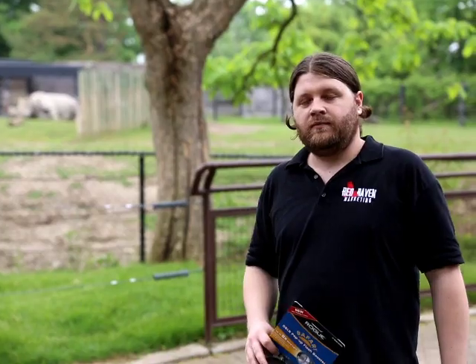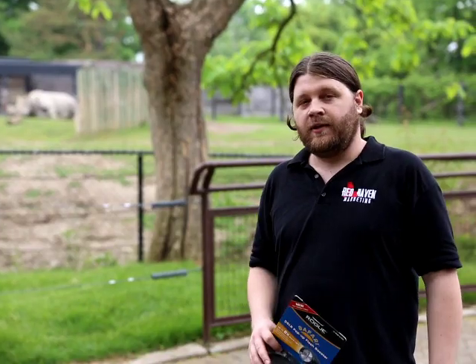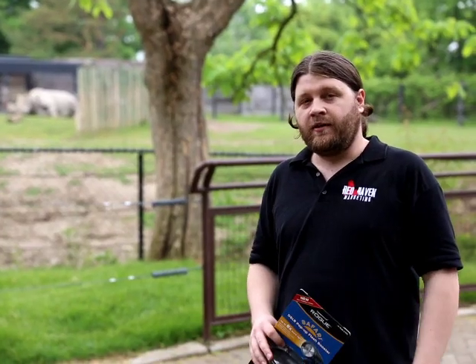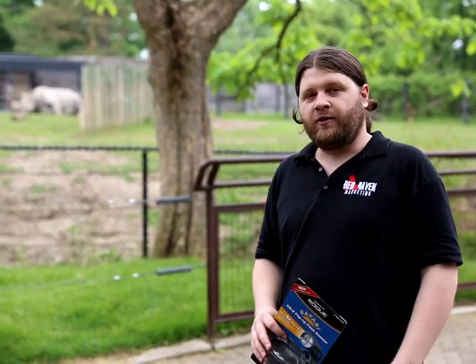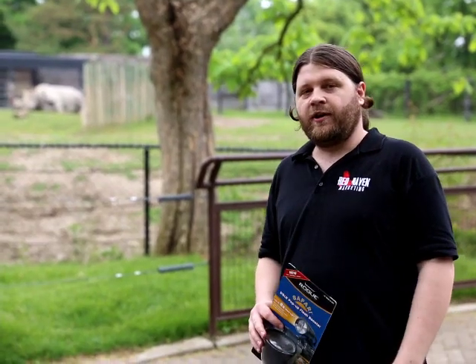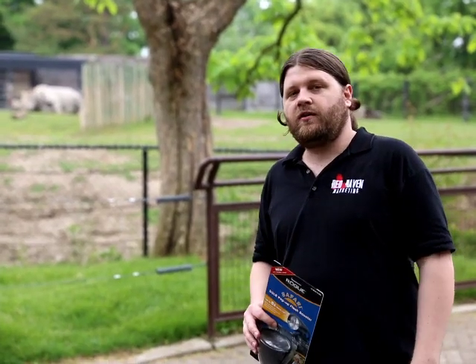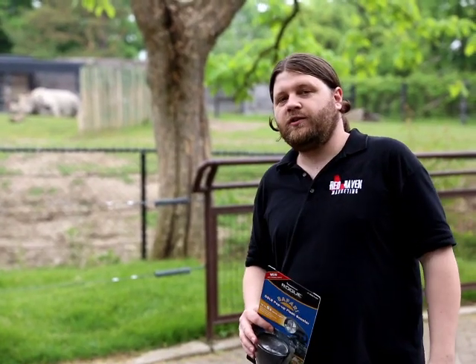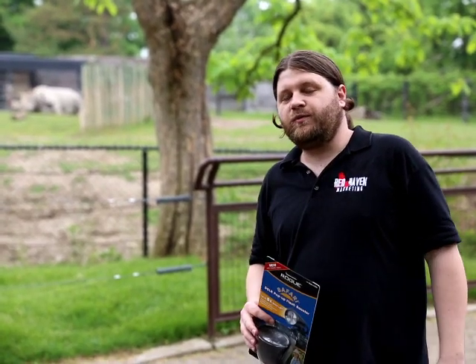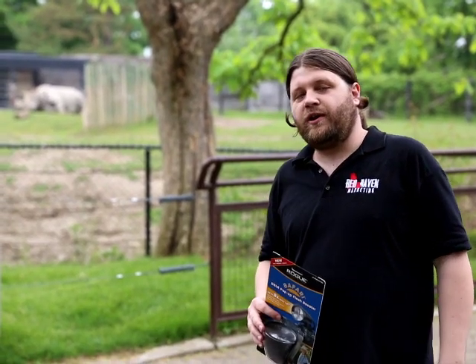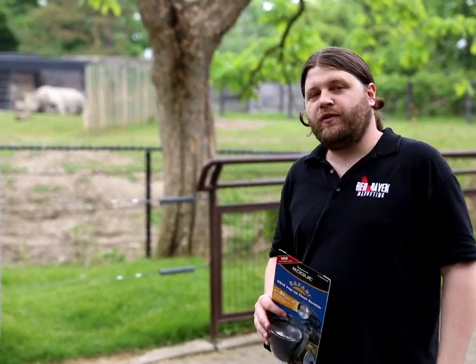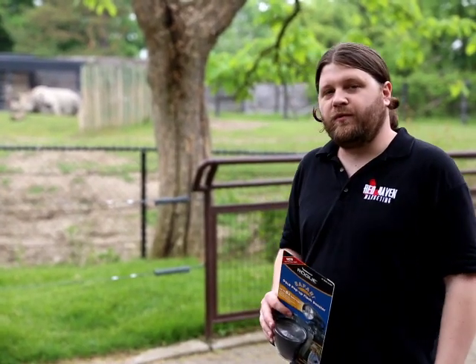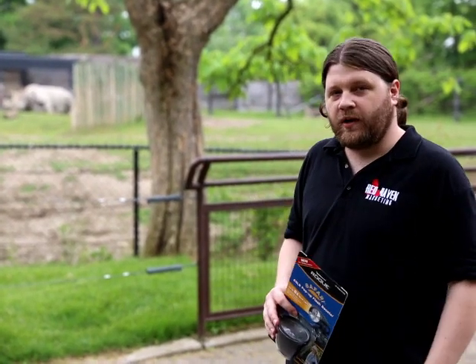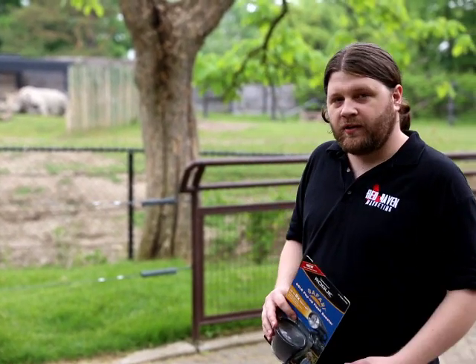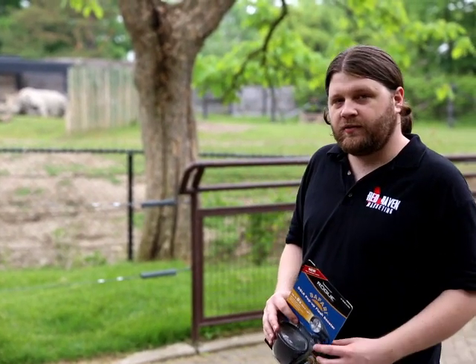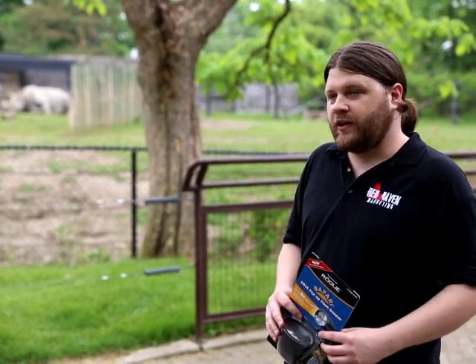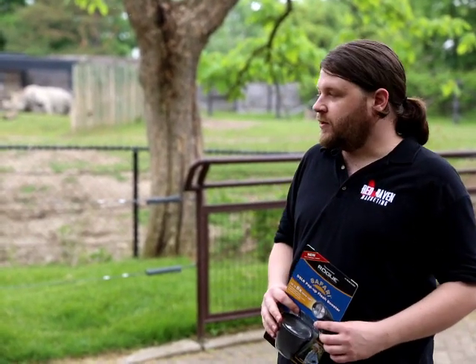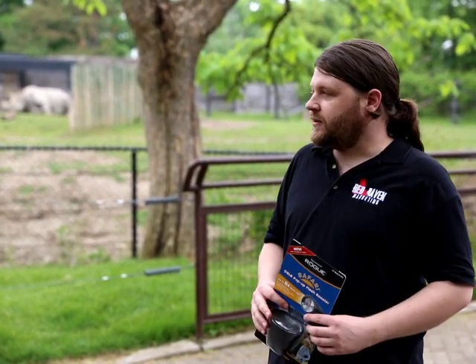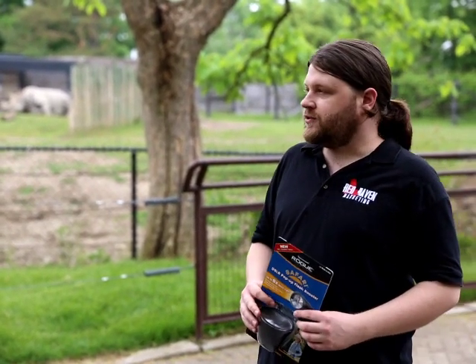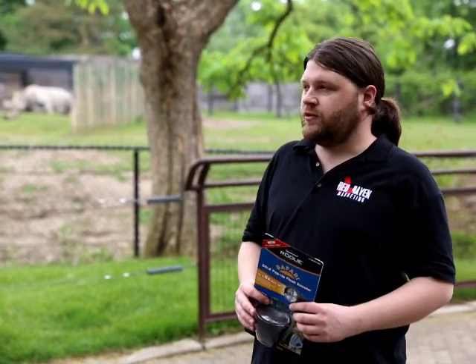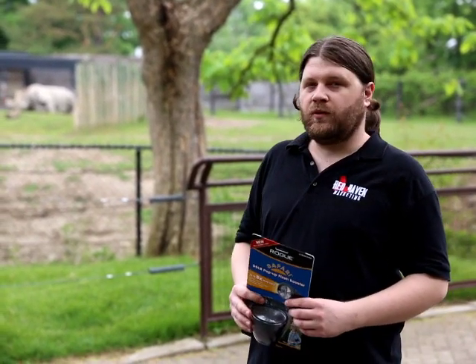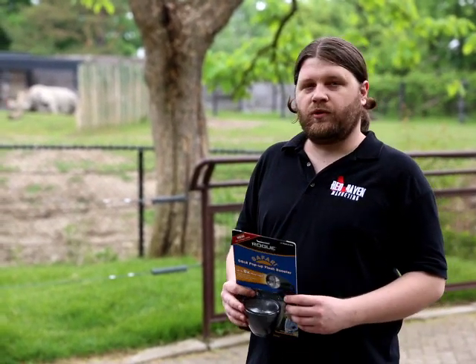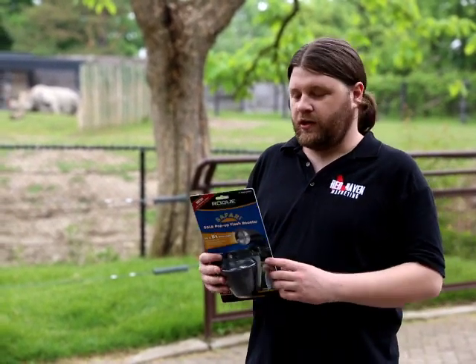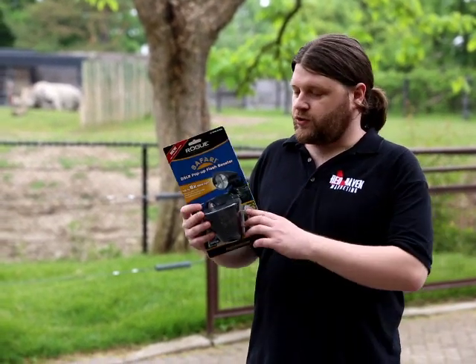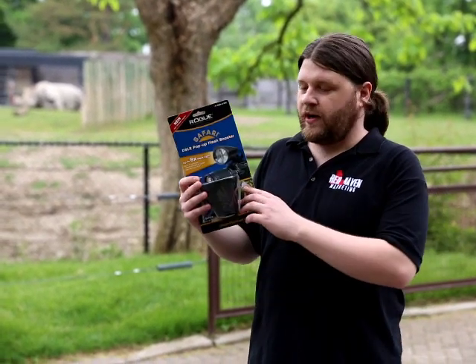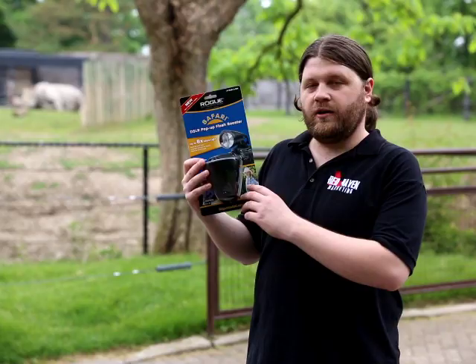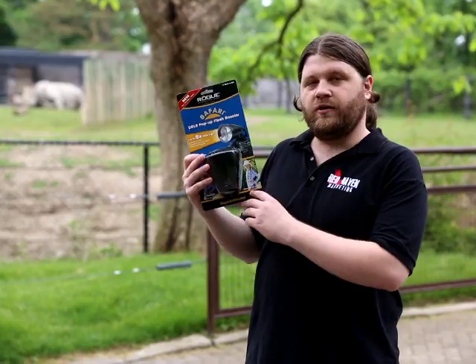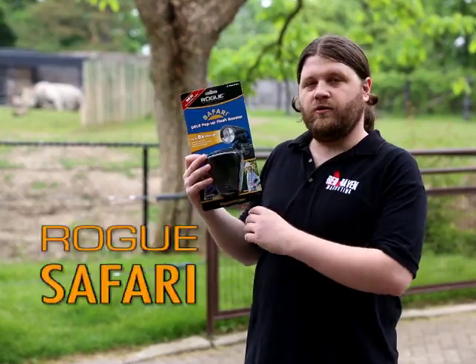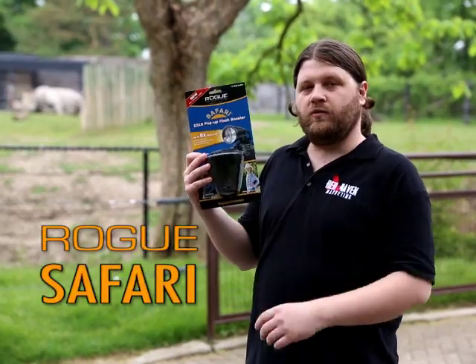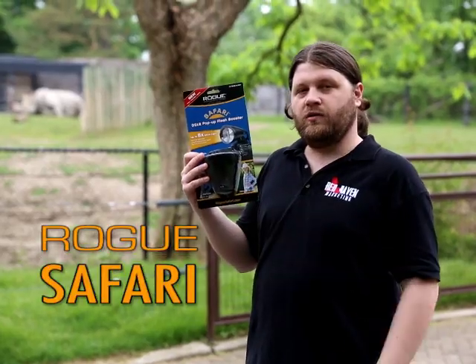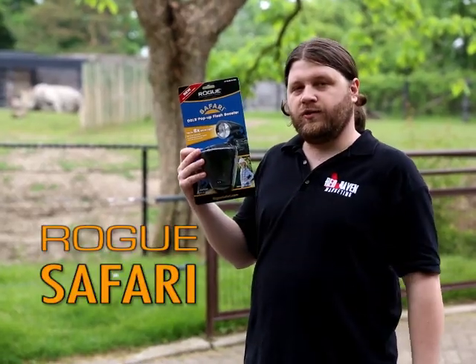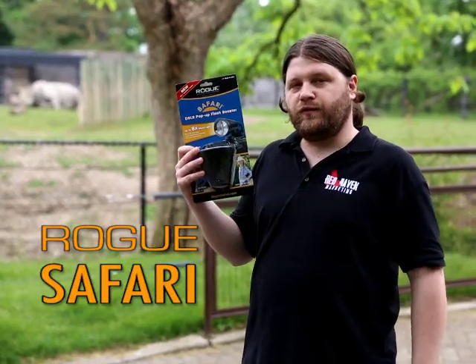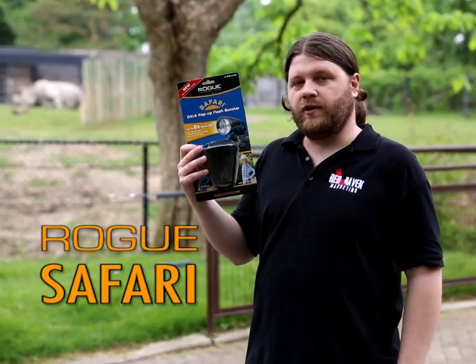Hey there, Greg Cox from Red Raven Marketing. Today we're at the zoo and we're going to try out the new Rogue Safari.